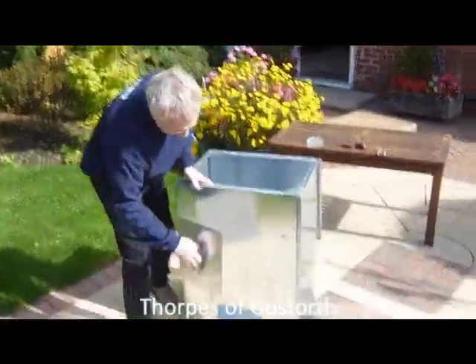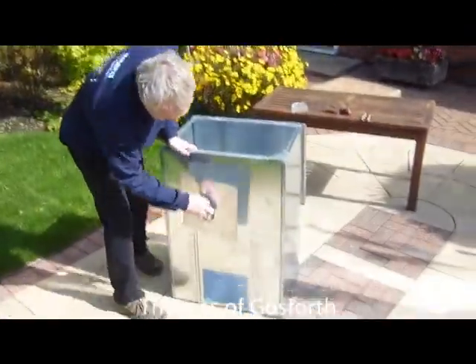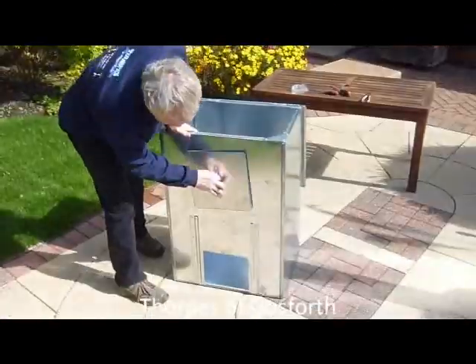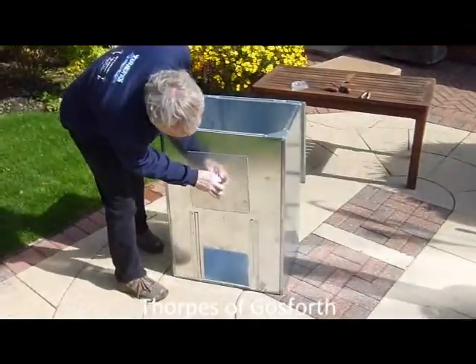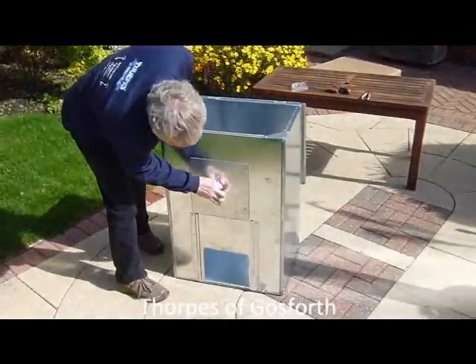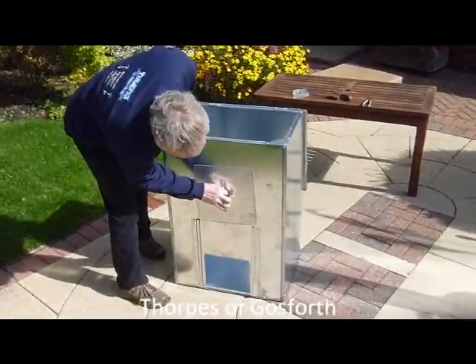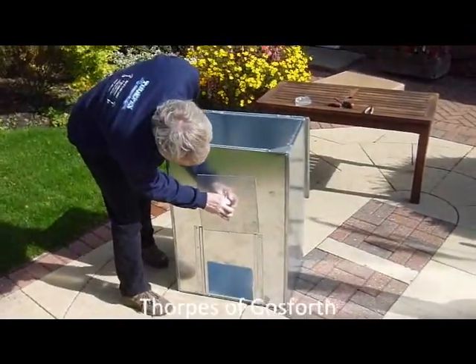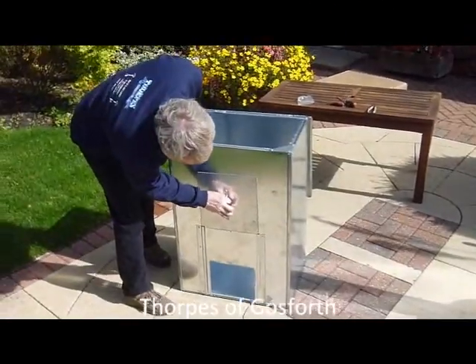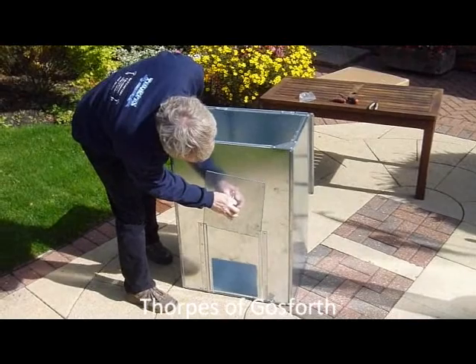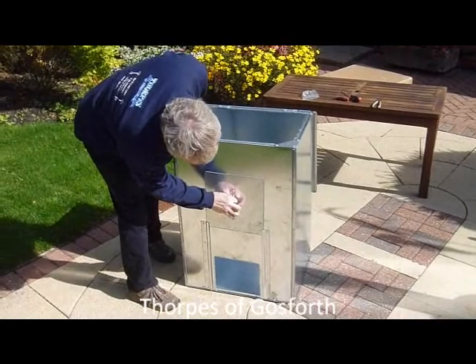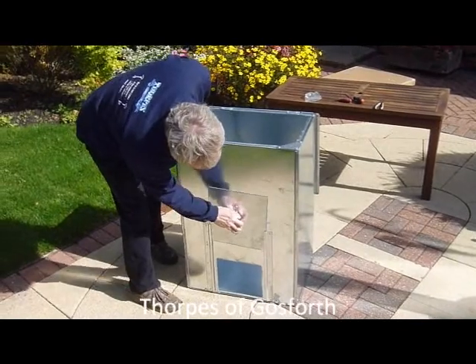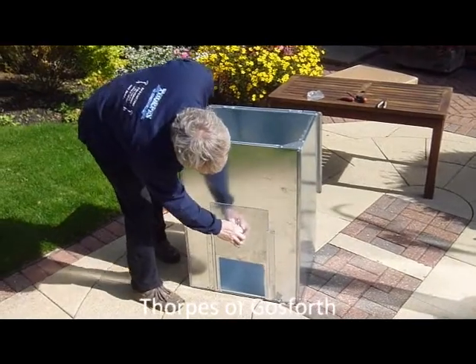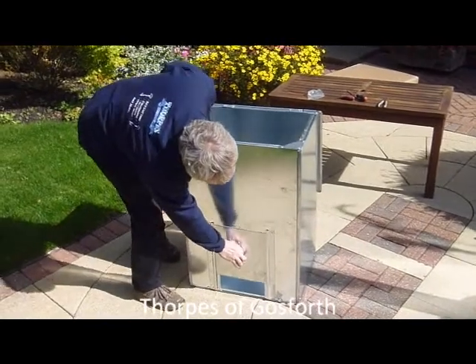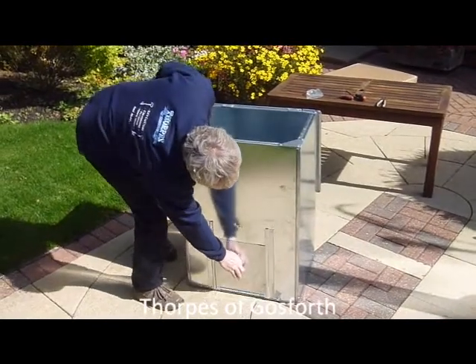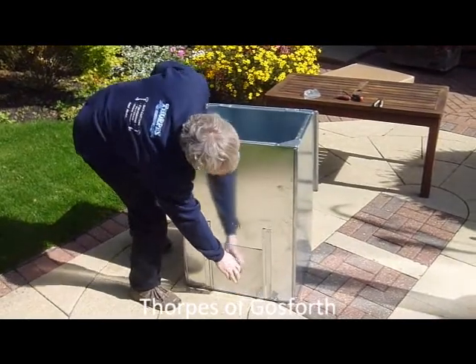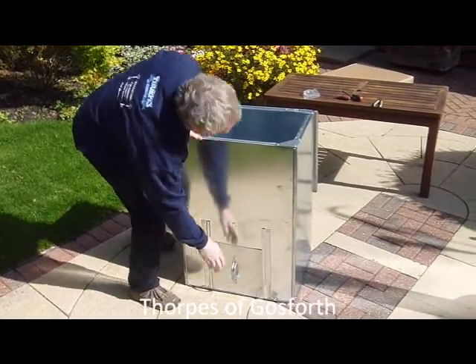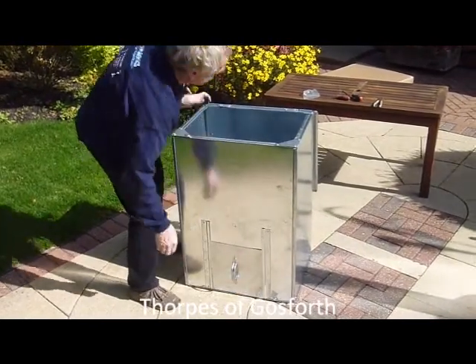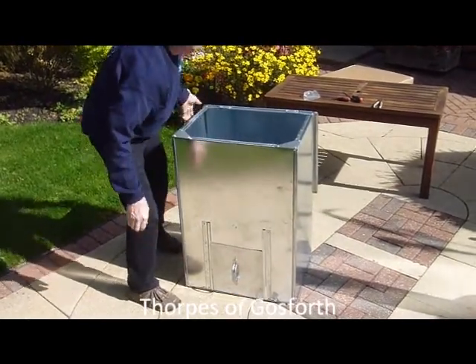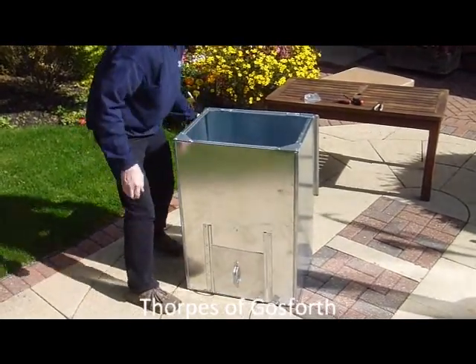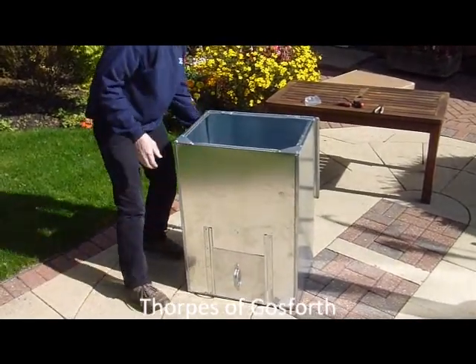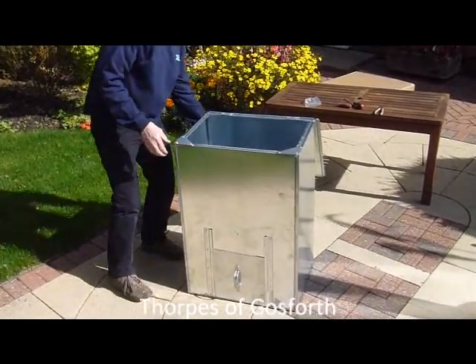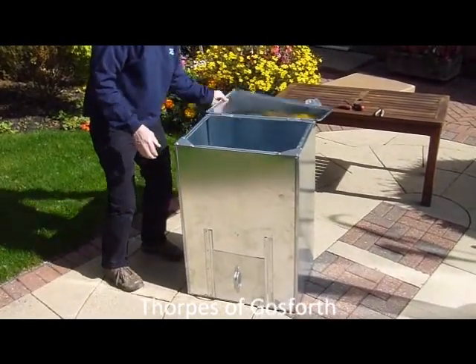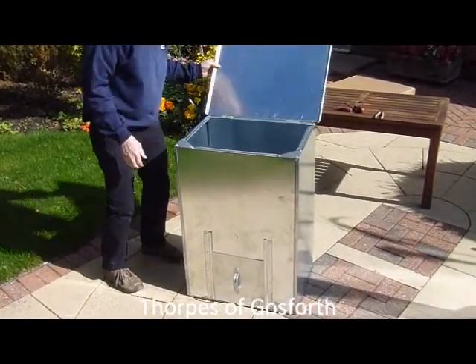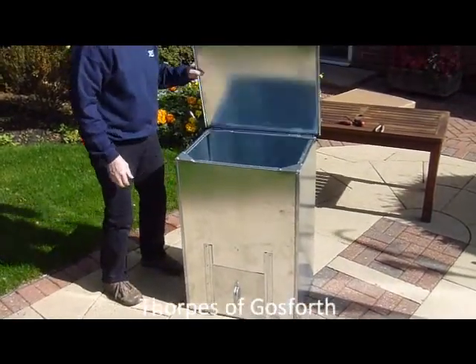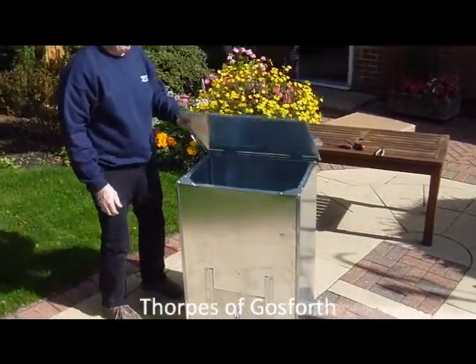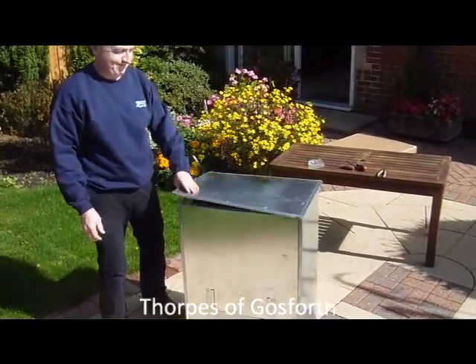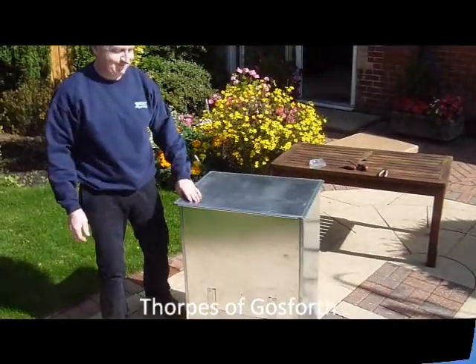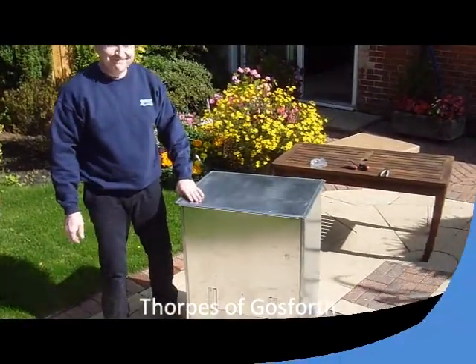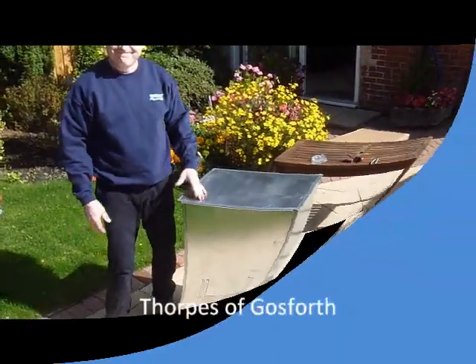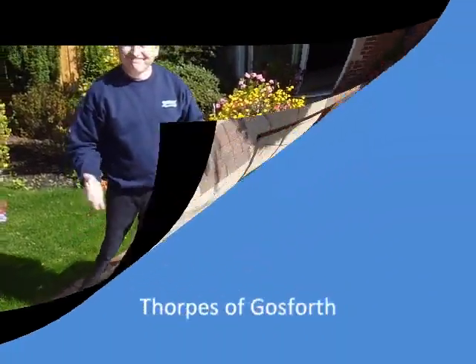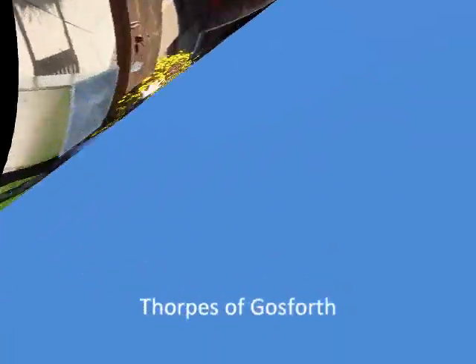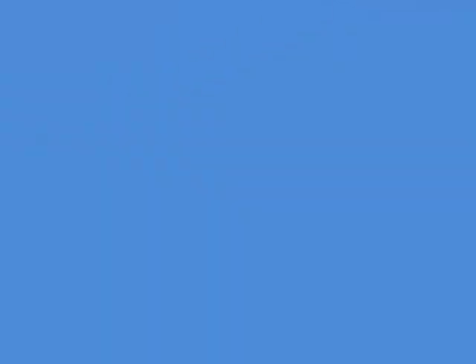Slide the door in and there we have it. It's the same principle for all sizes of the bunker.